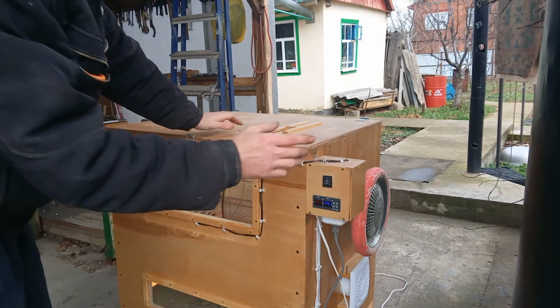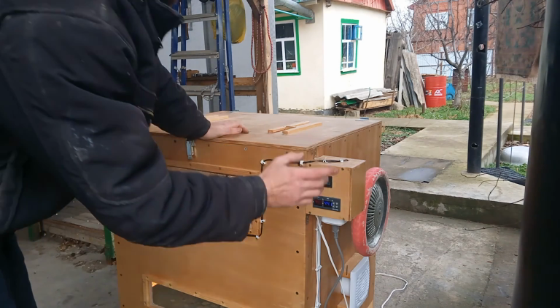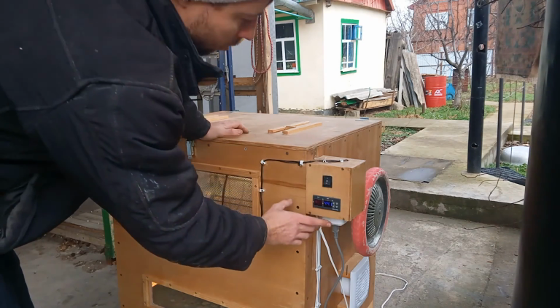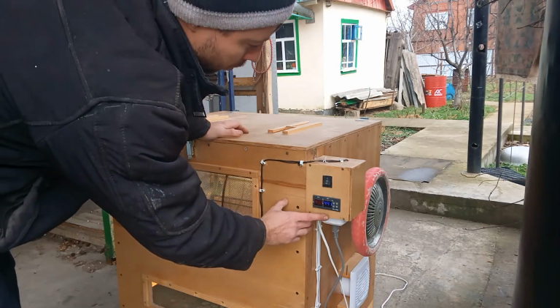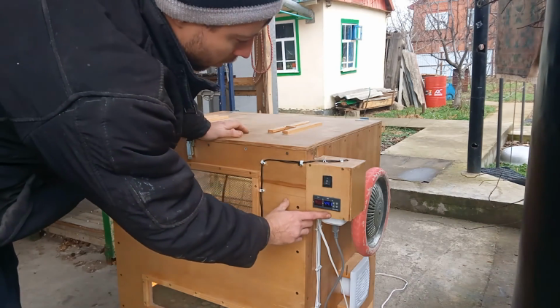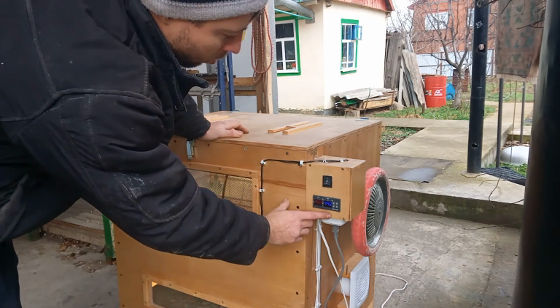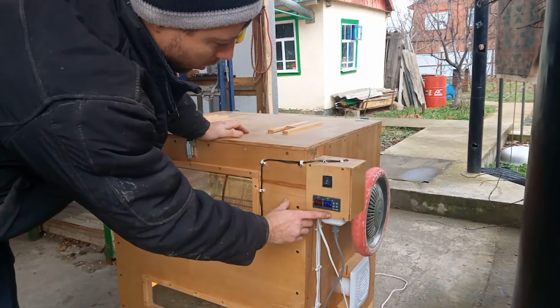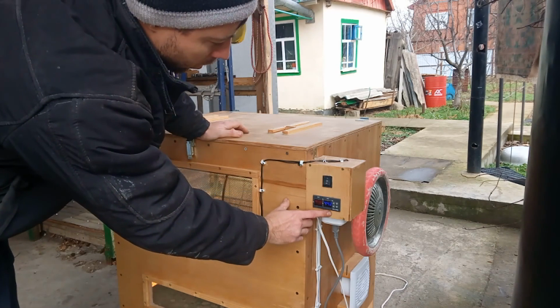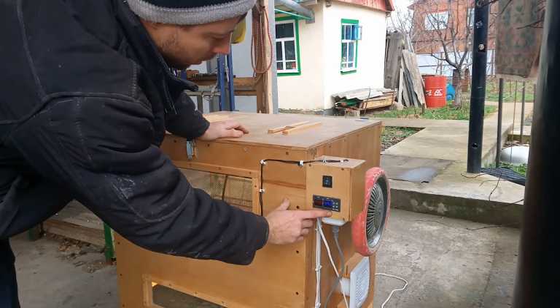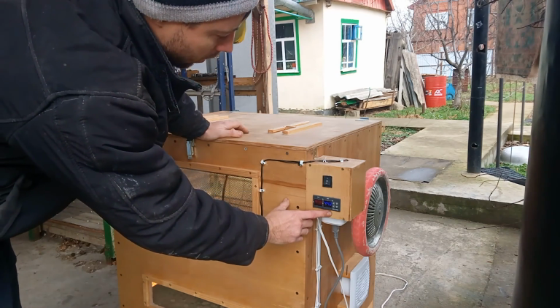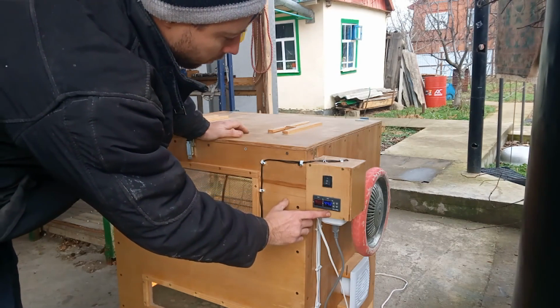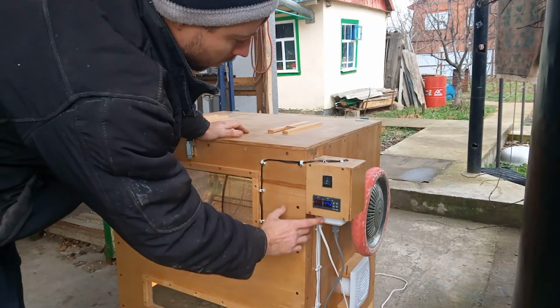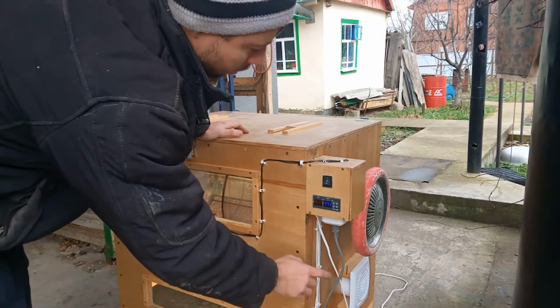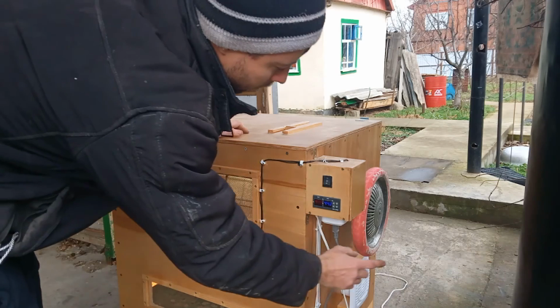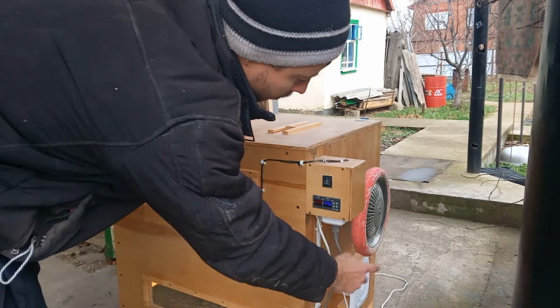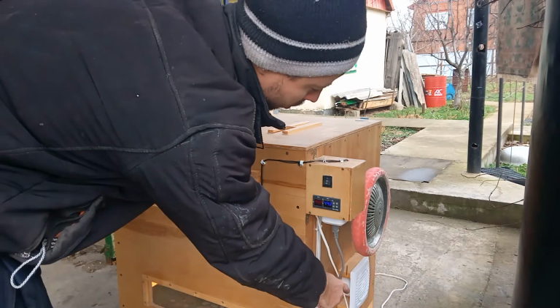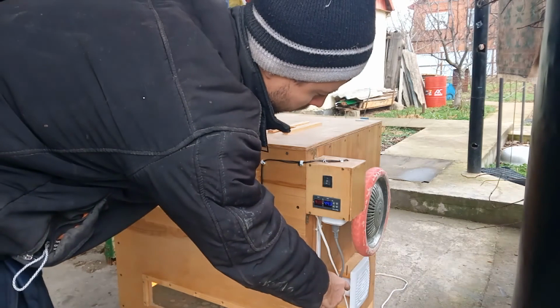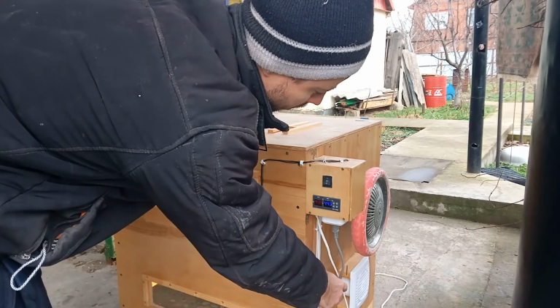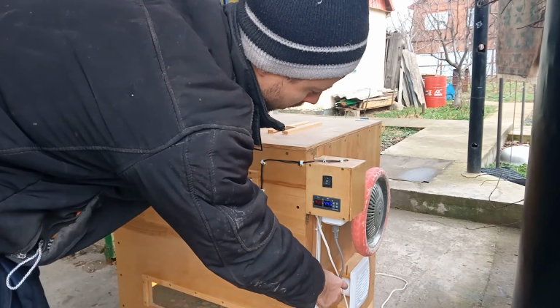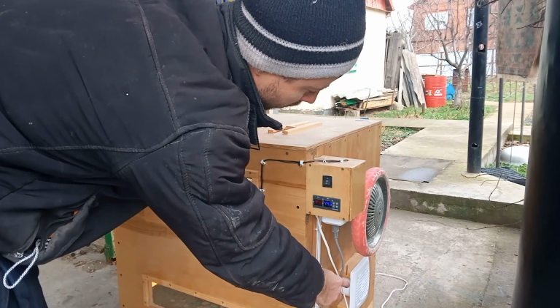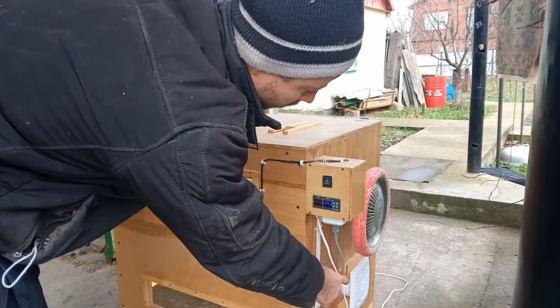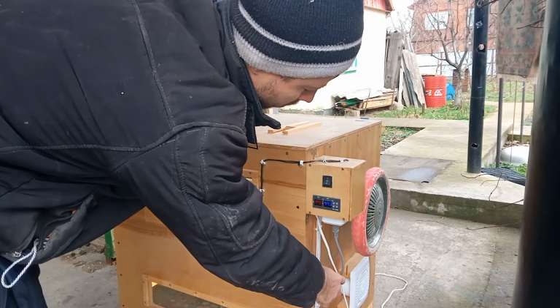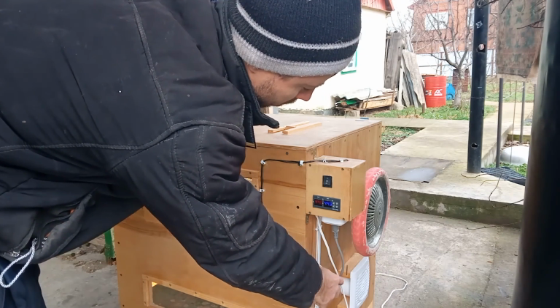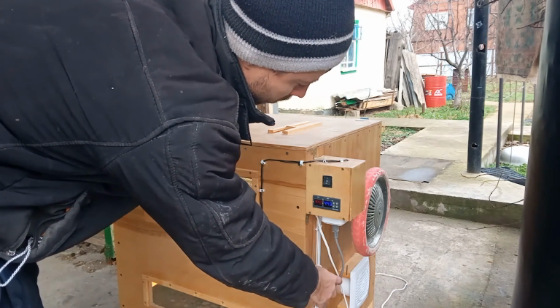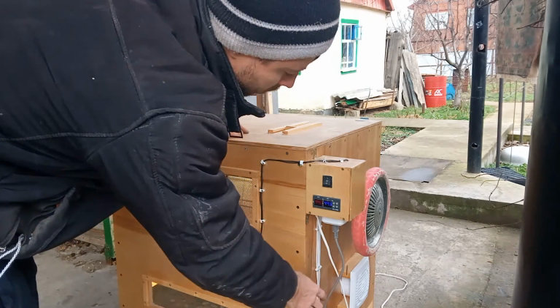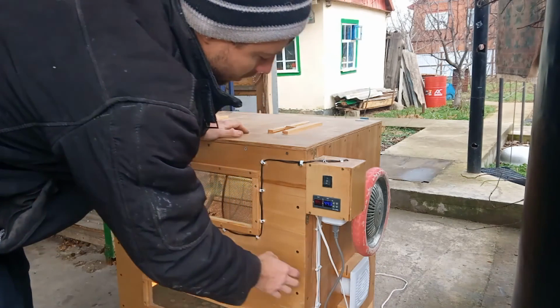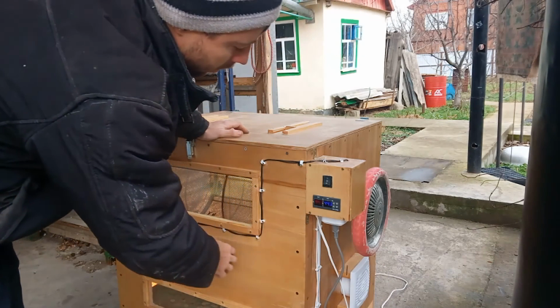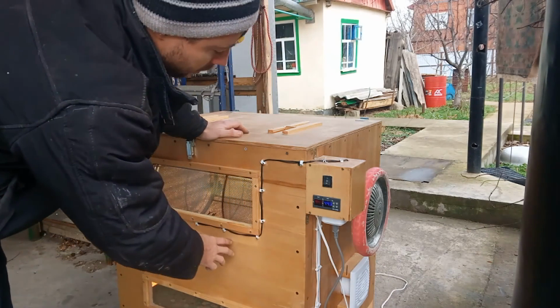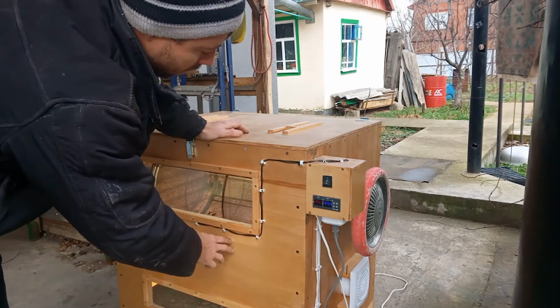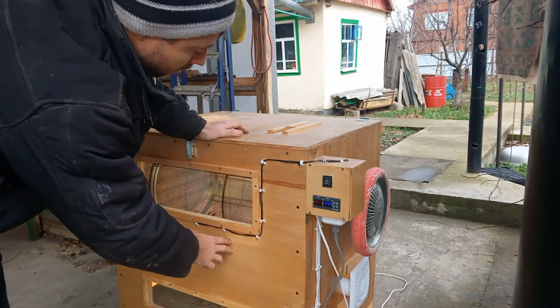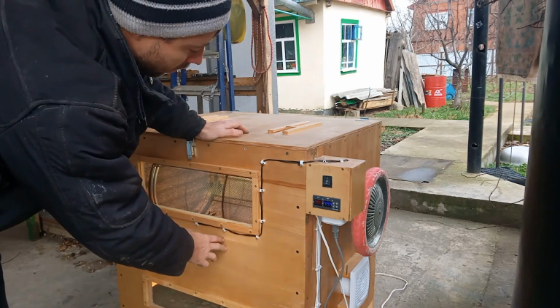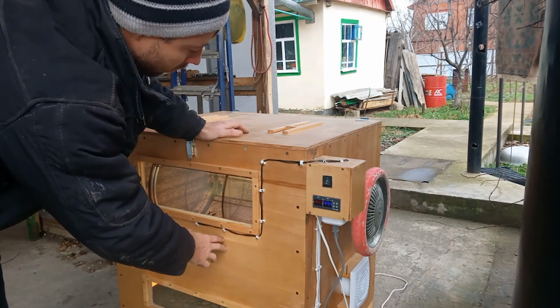В общем, температура доходит до 48 градусов. Включается вентилятор для охлаждения камеры.